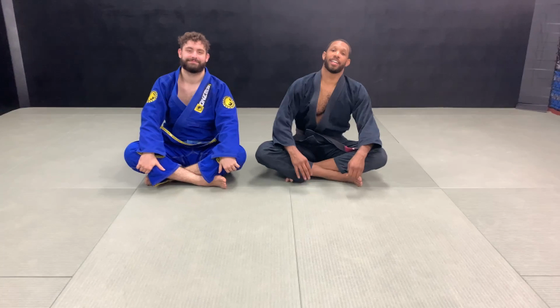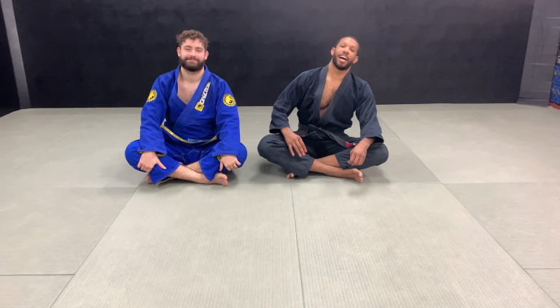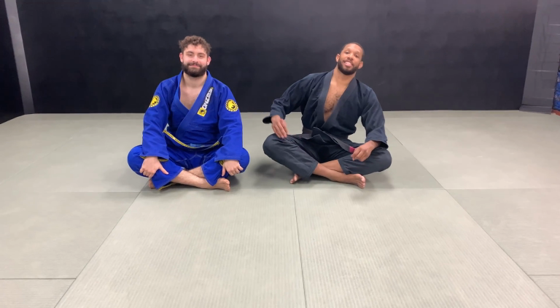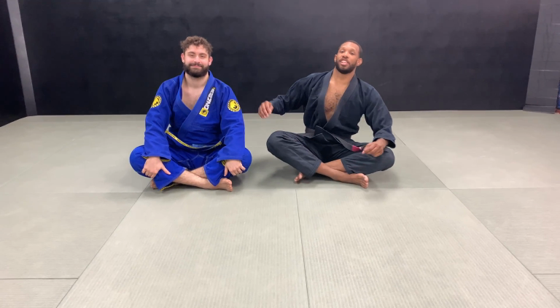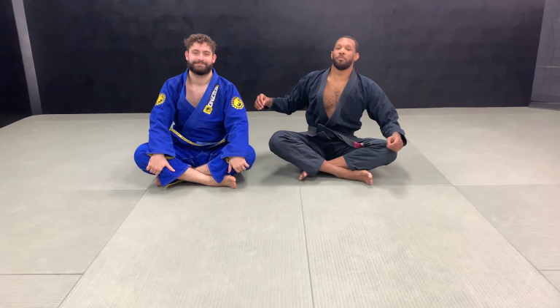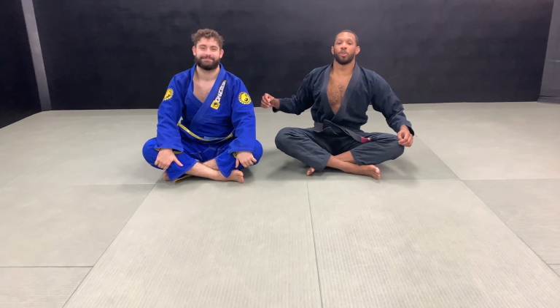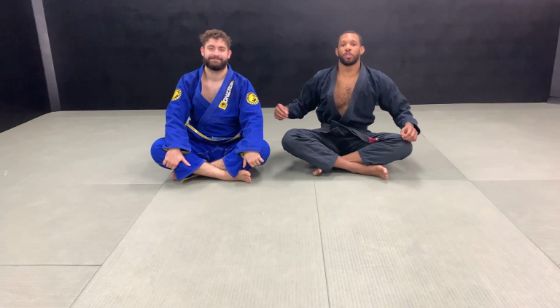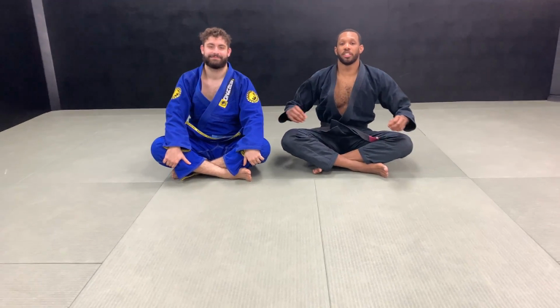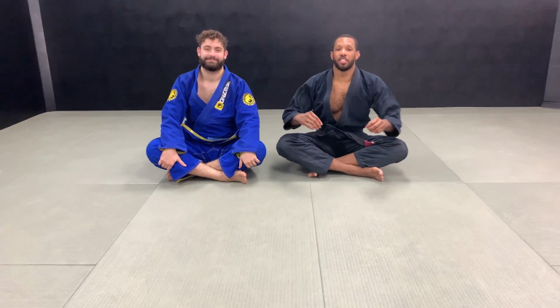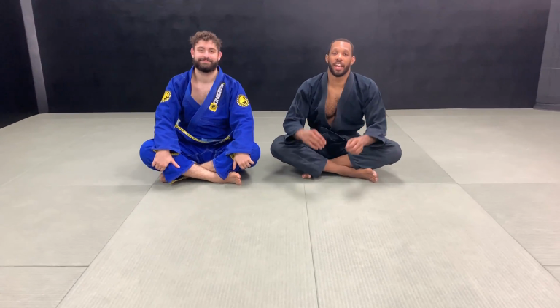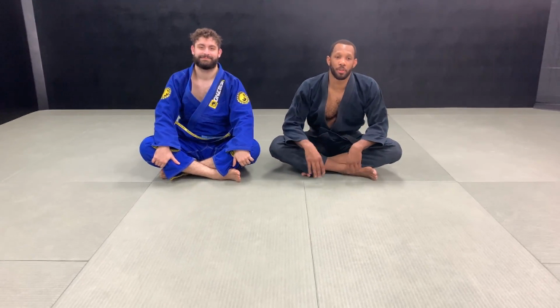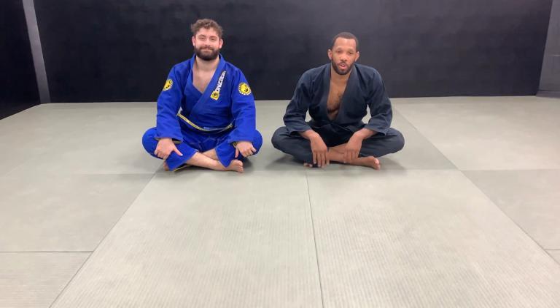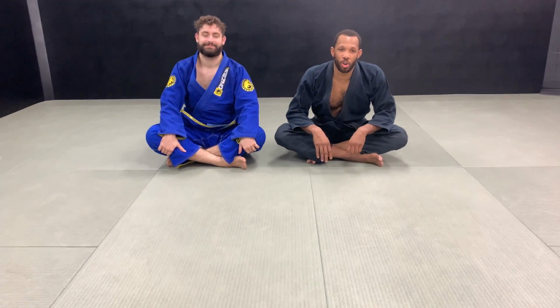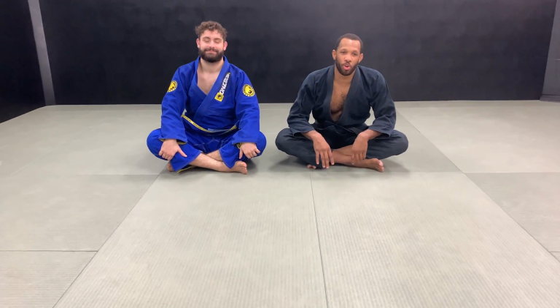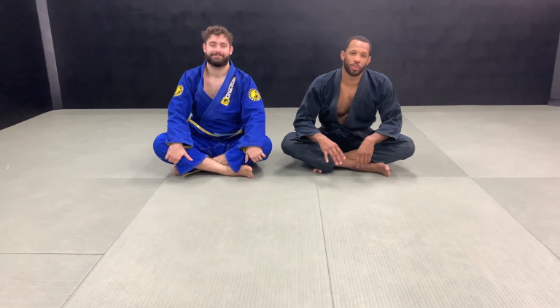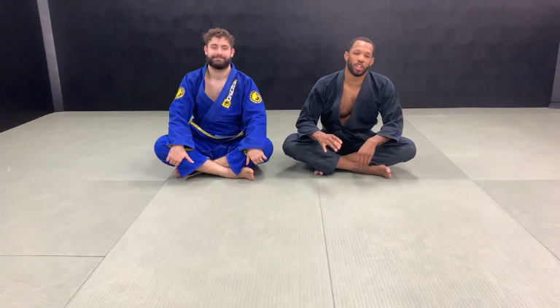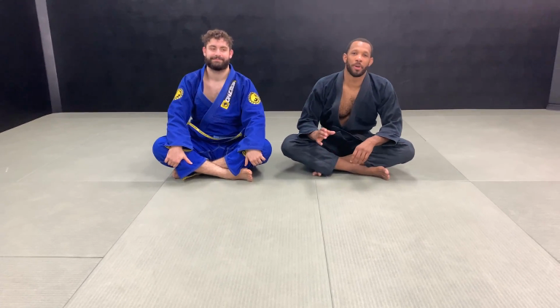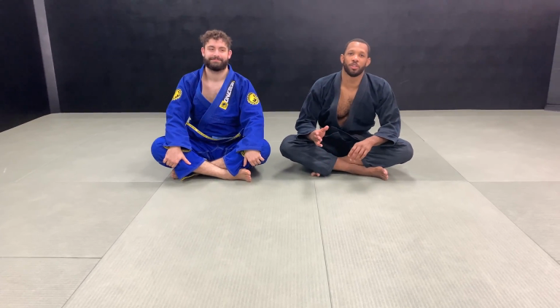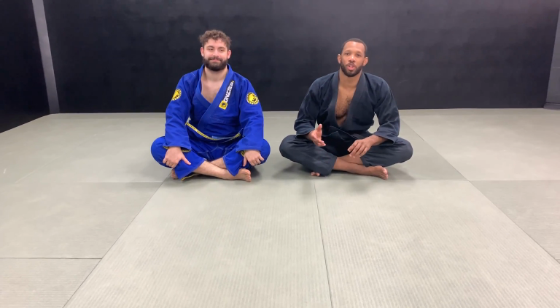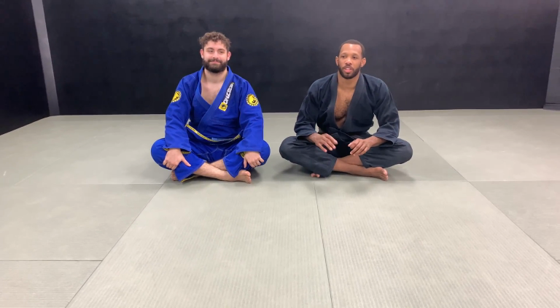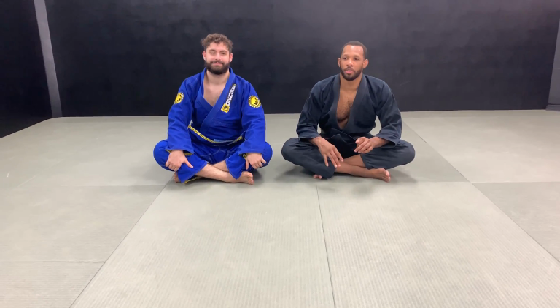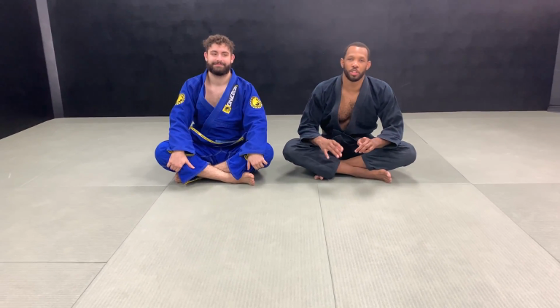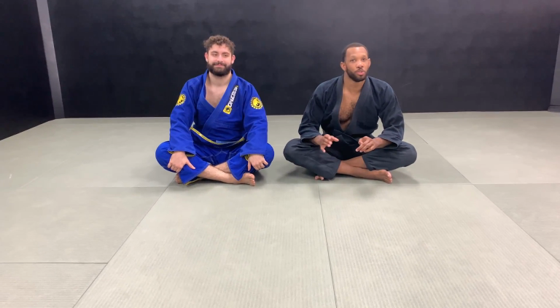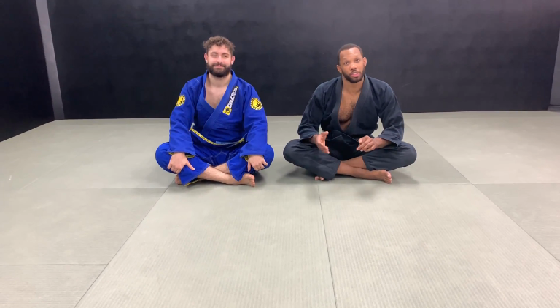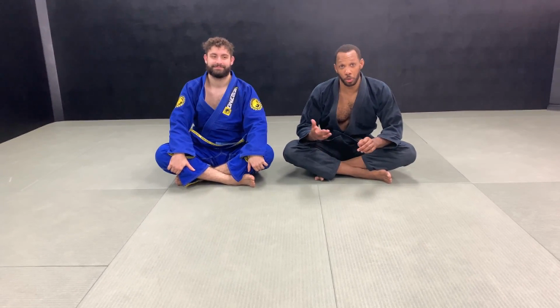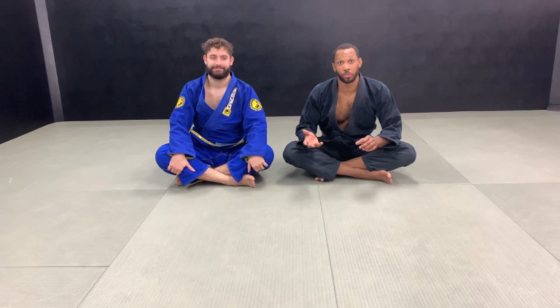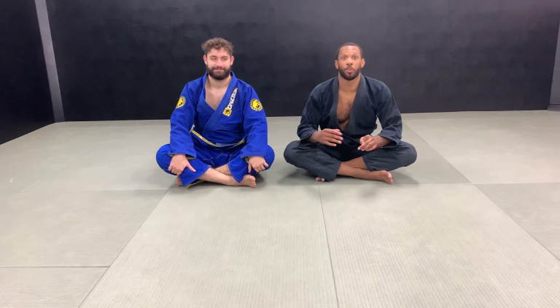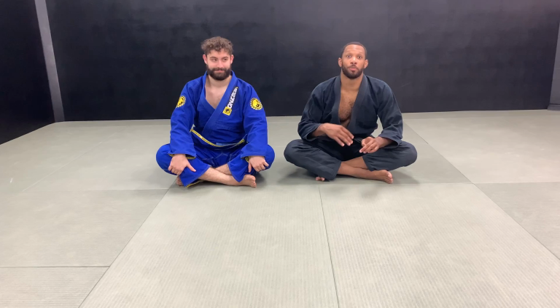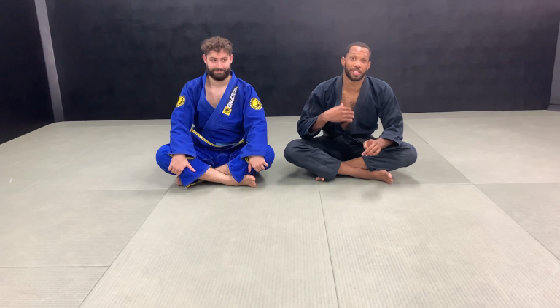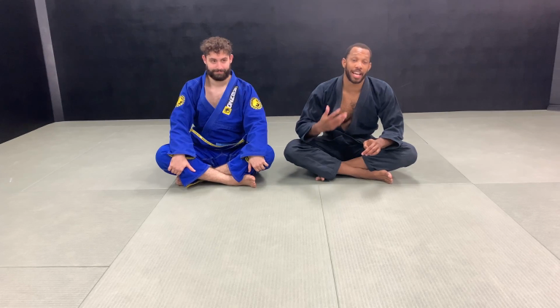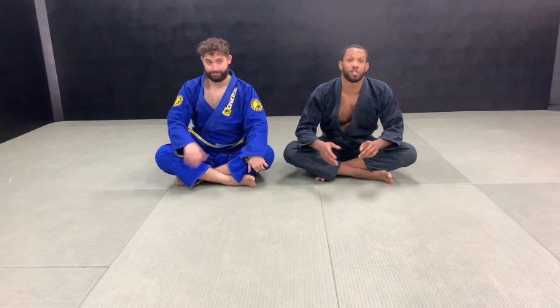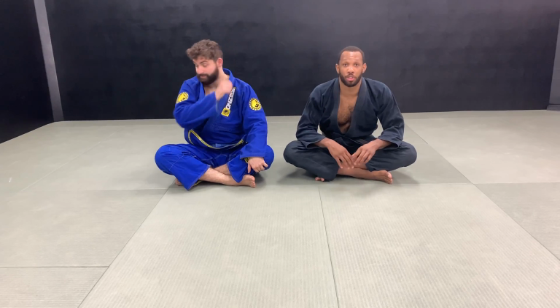Hi guys, it's Devin Moultrie, and today we're going to go over a lapel choke that we can use from side control.